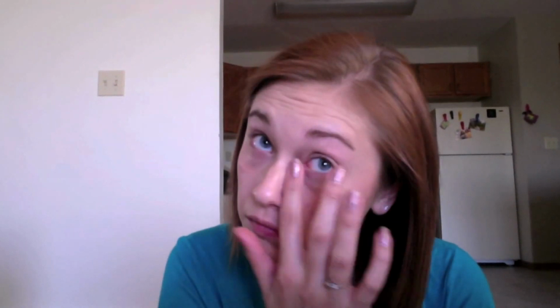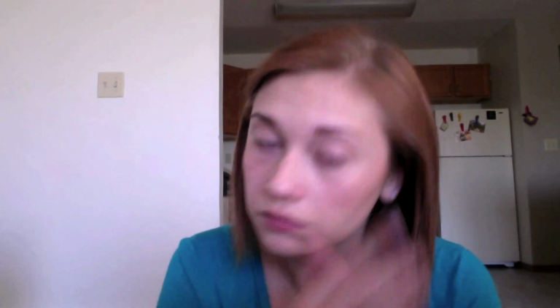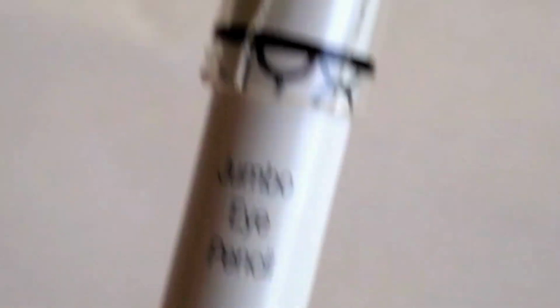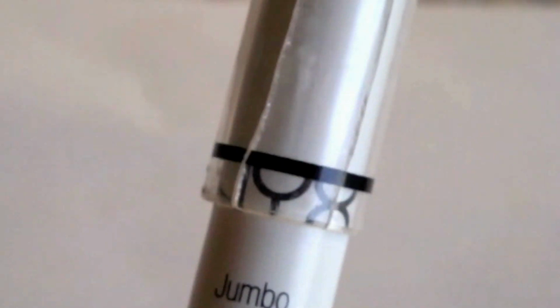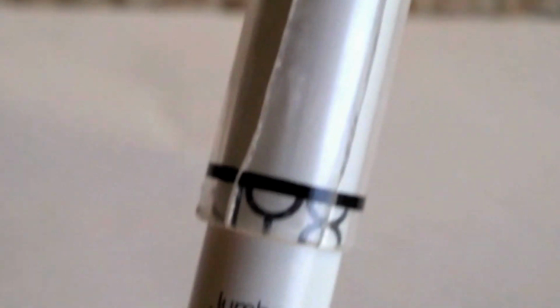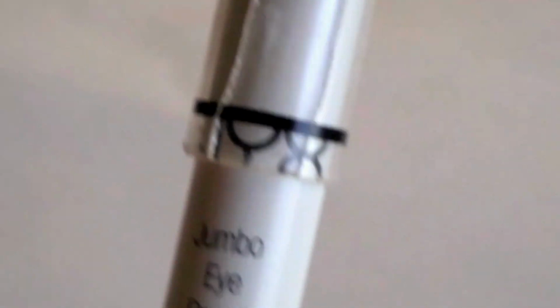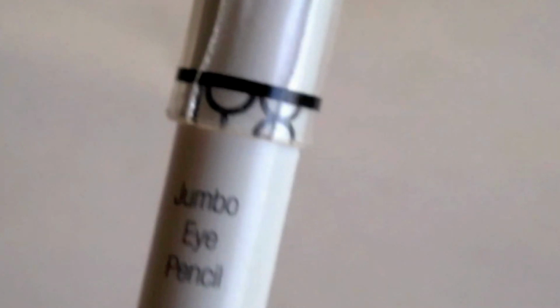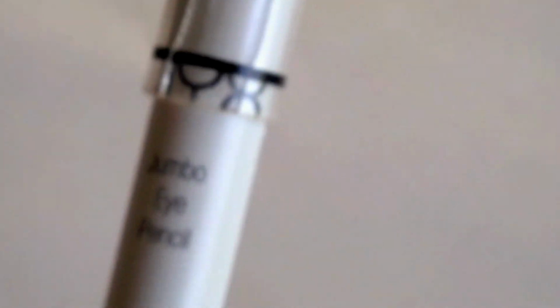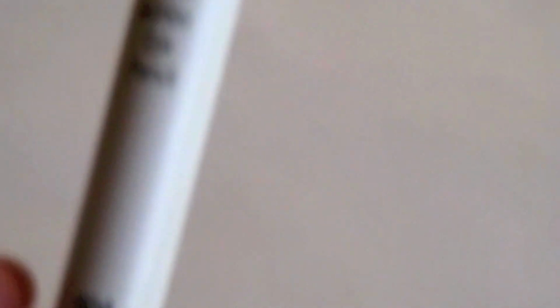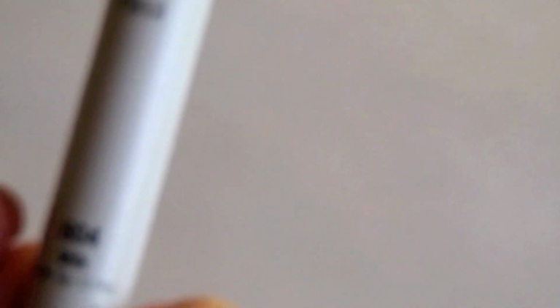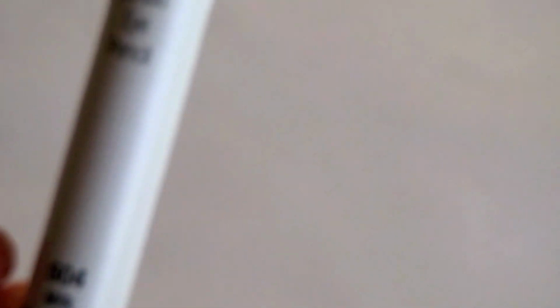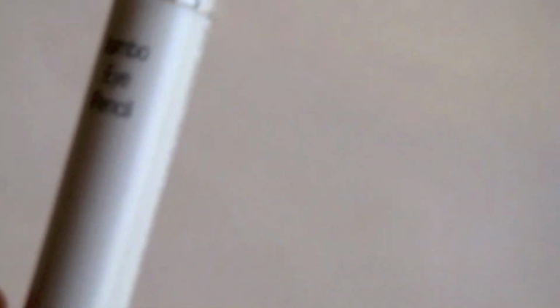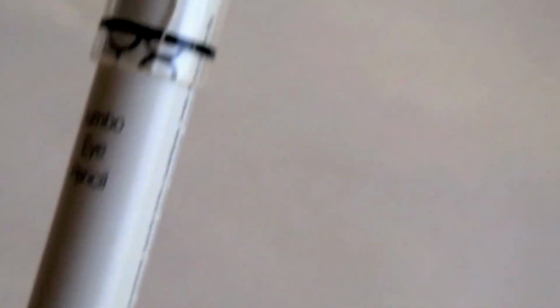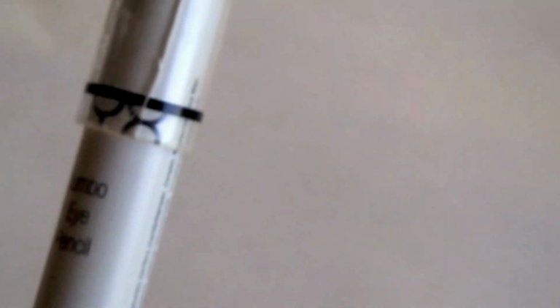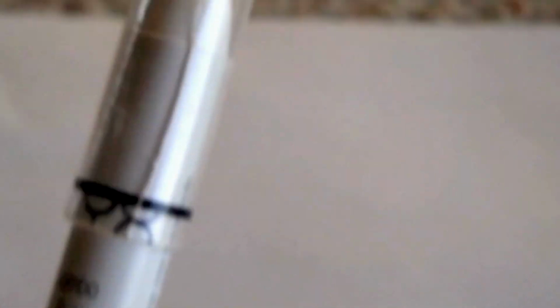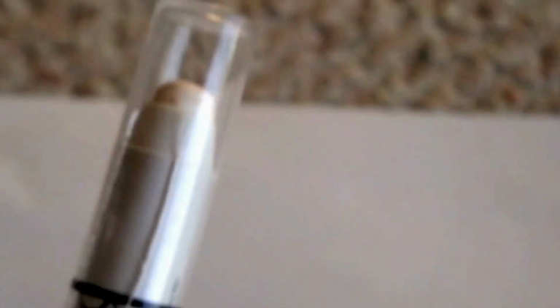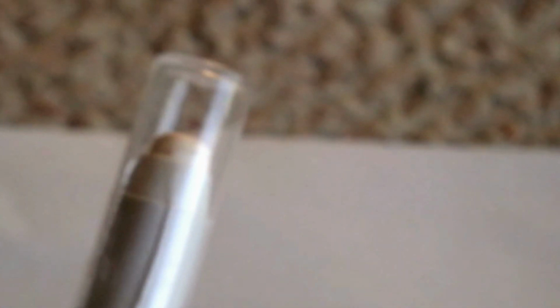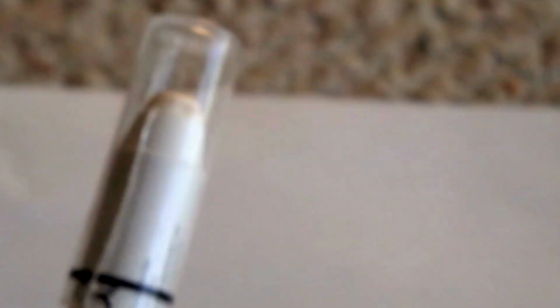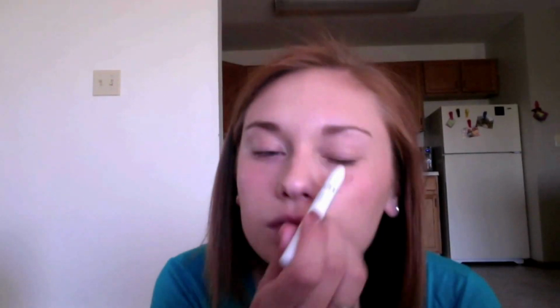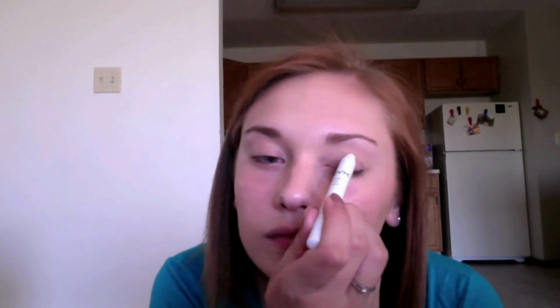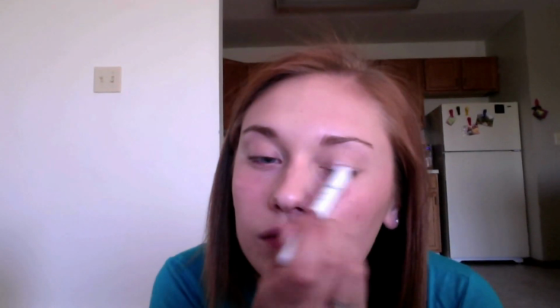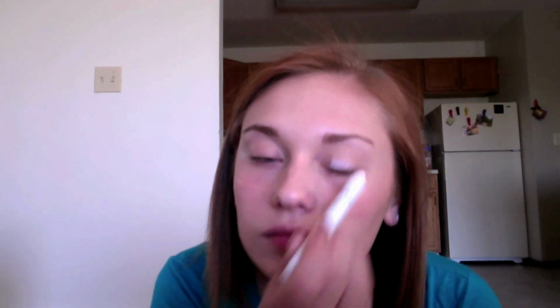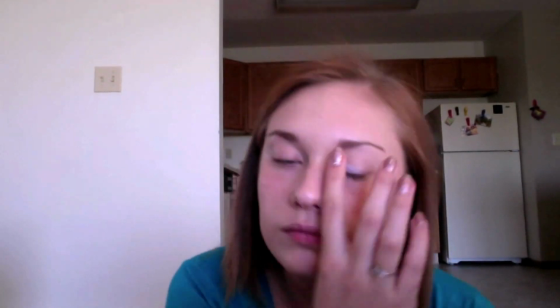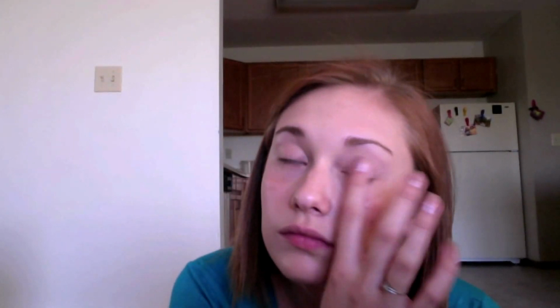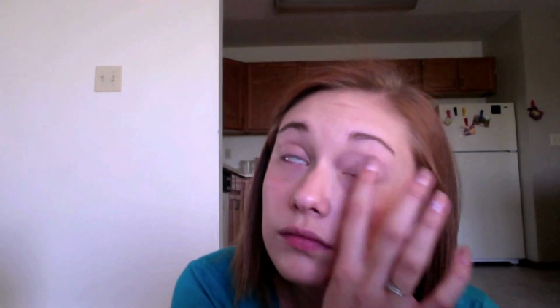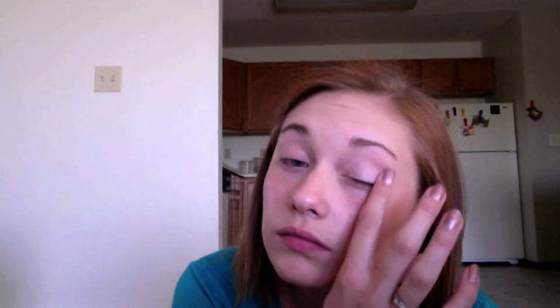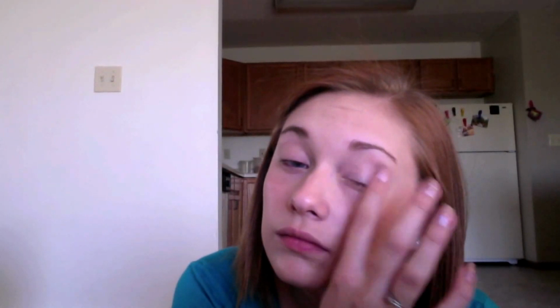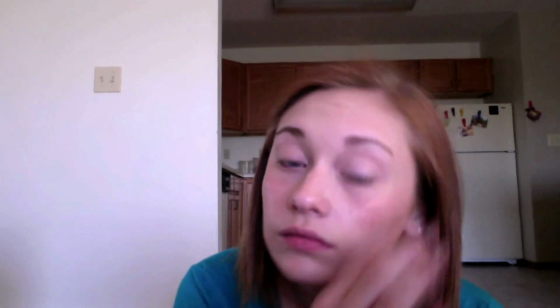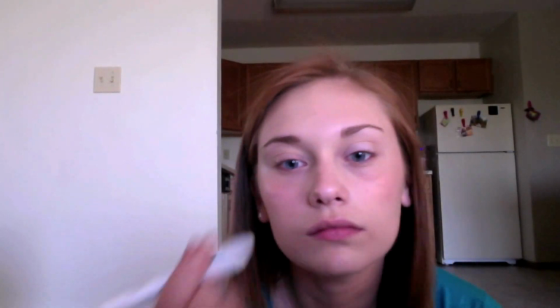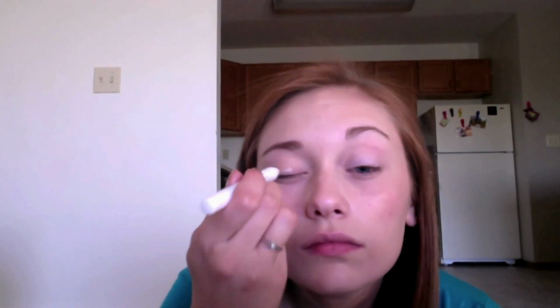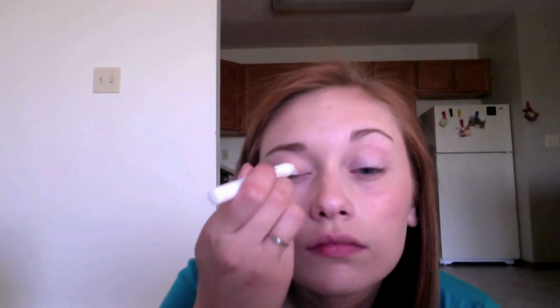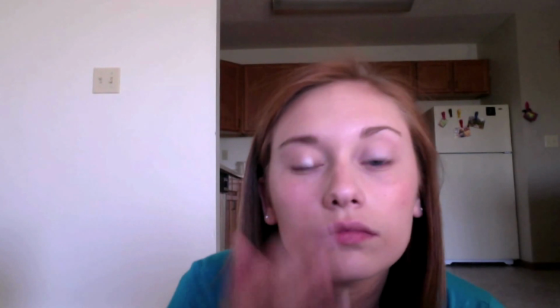Now I'm taking NYX Jumbo Eyeshadow Pencil in the color Milk and applying this all over my lids, just so we have a nice white base to make the blue pop.